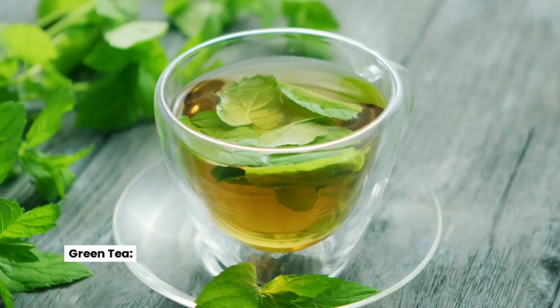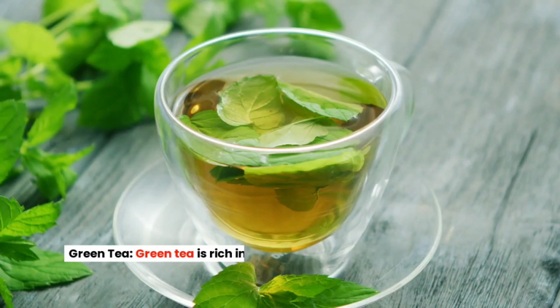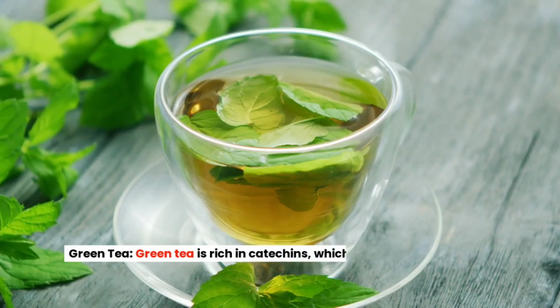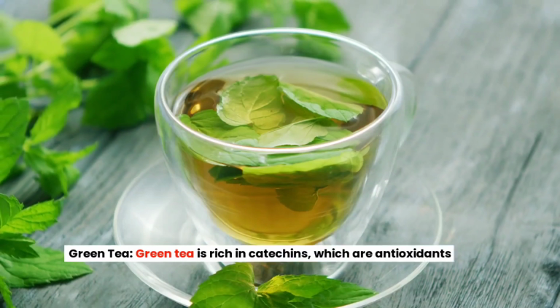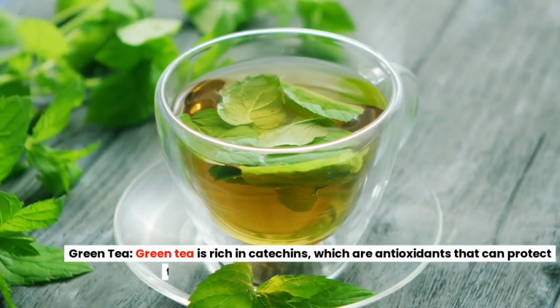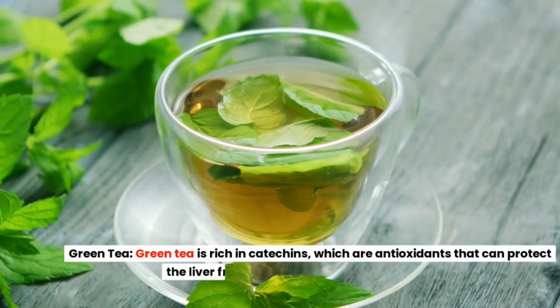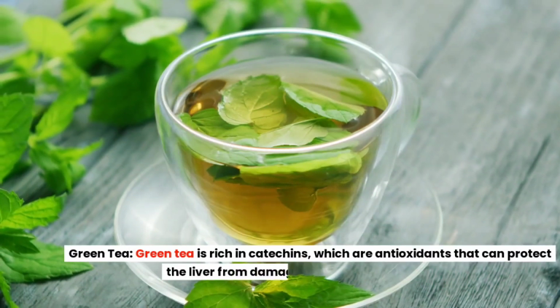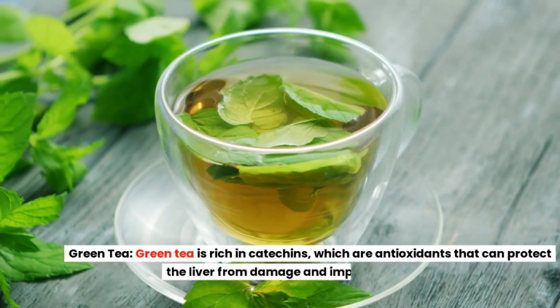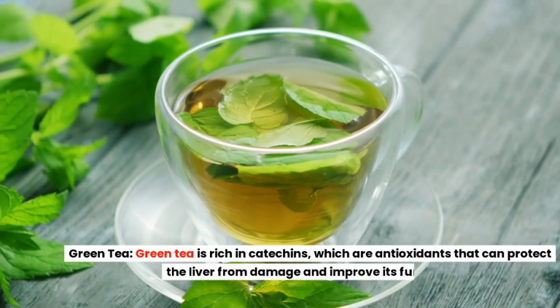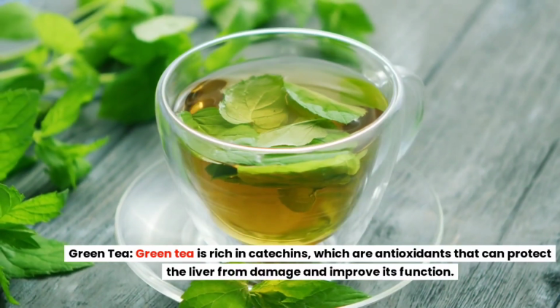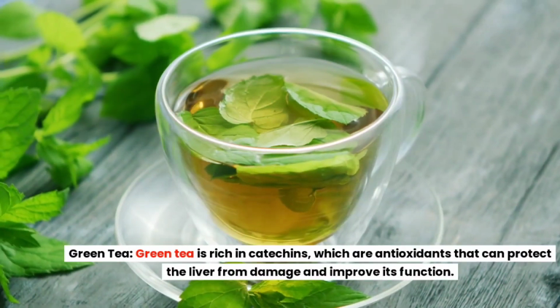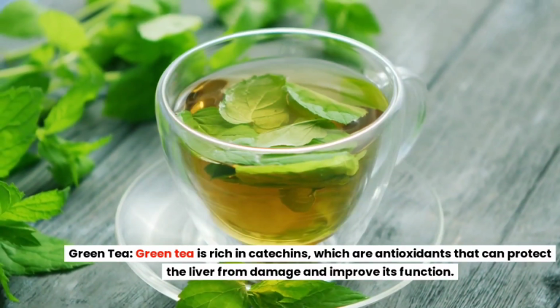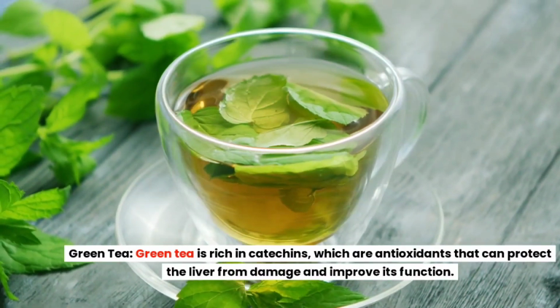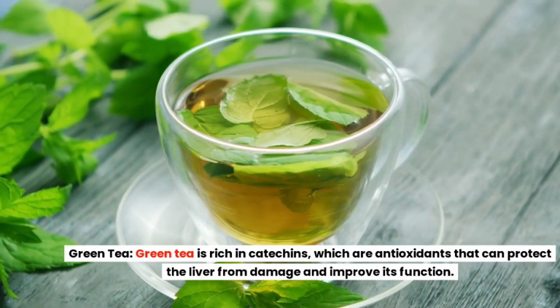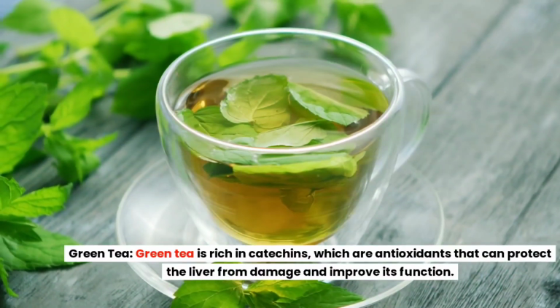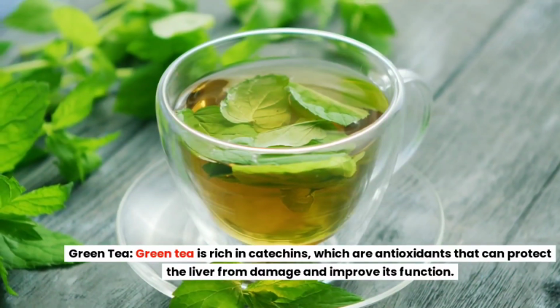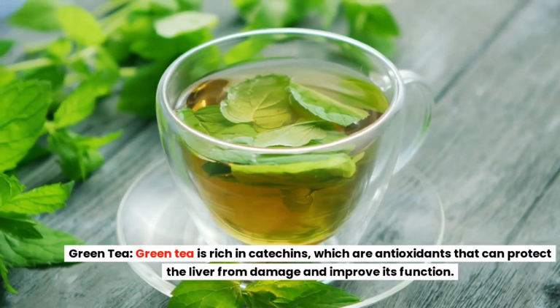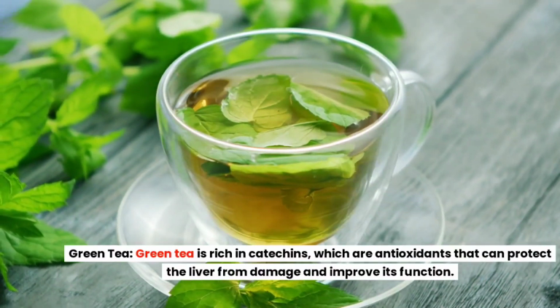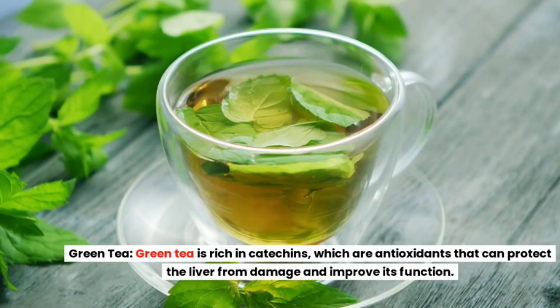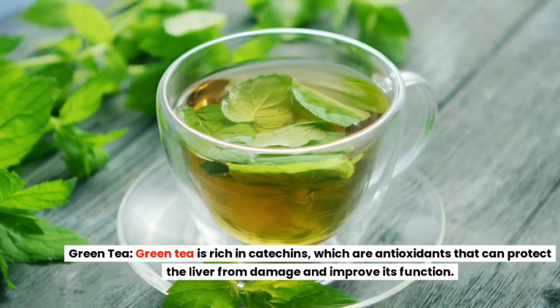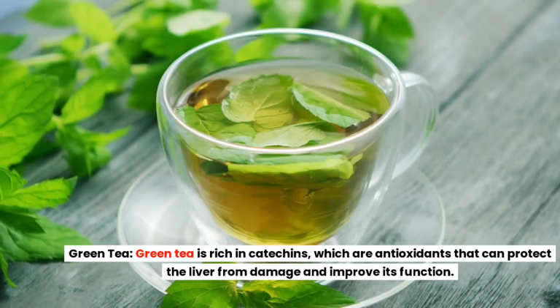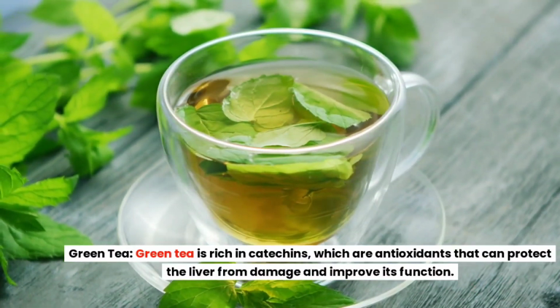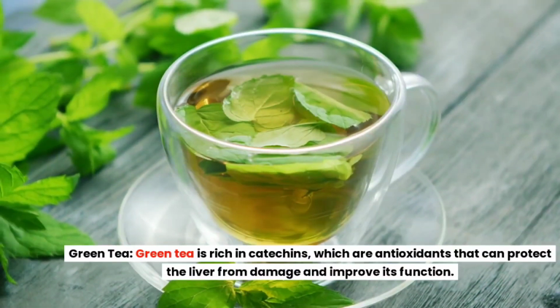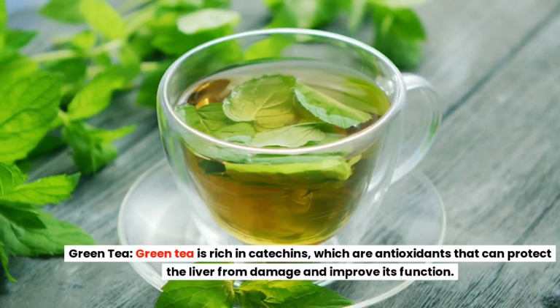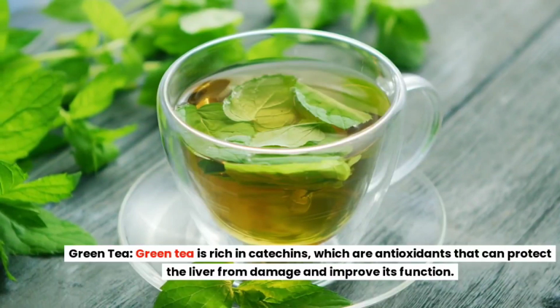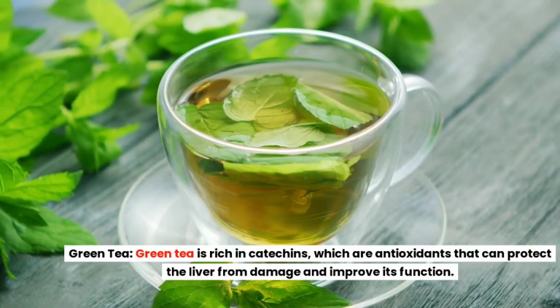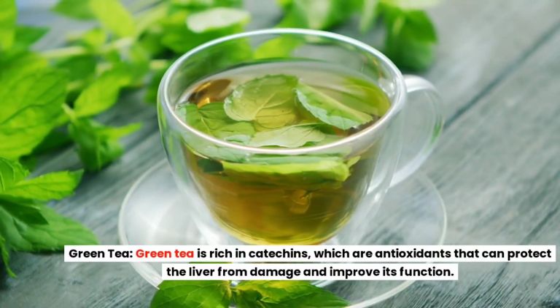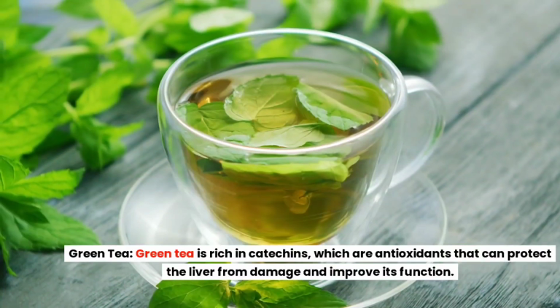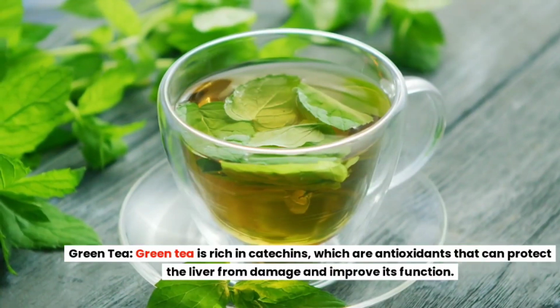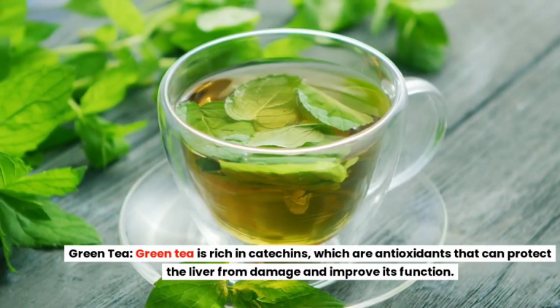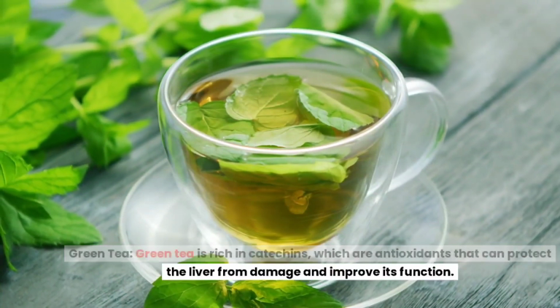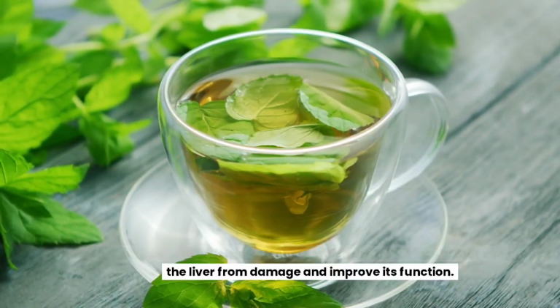Green Tea. Green tea is rich in catechins, which are antioxidants that can protect the liver from damage and improve its function.